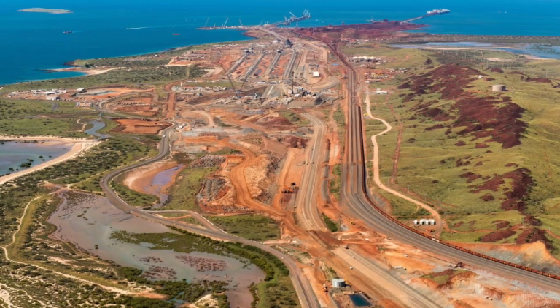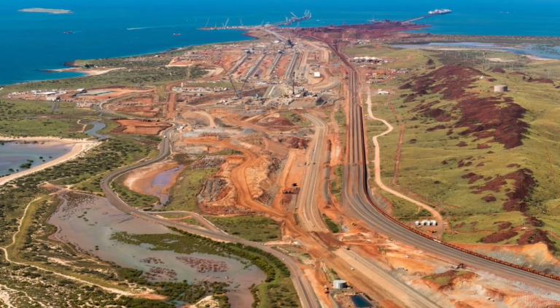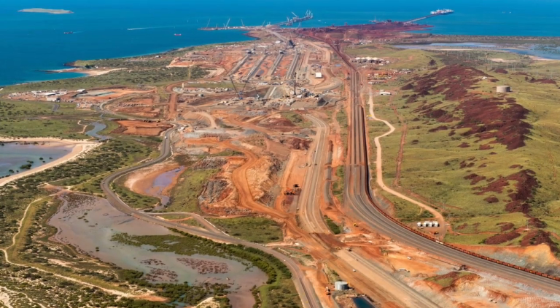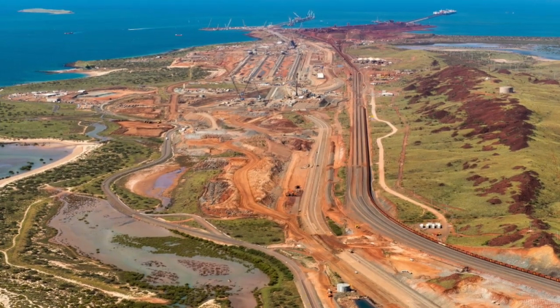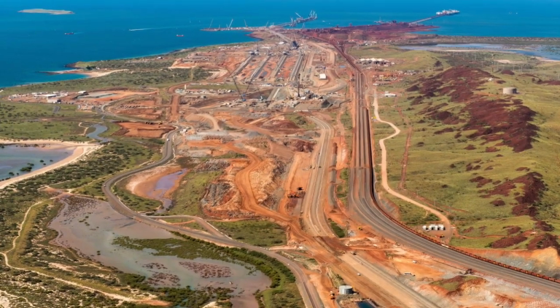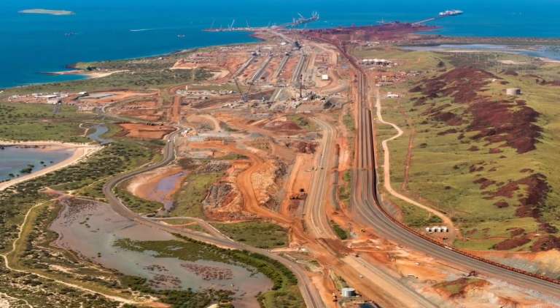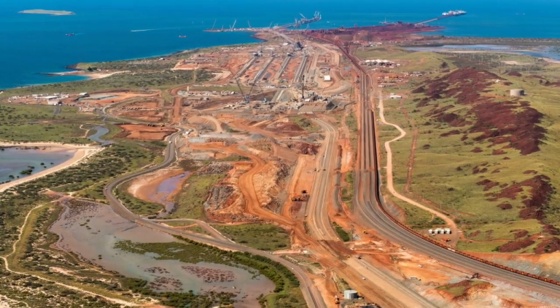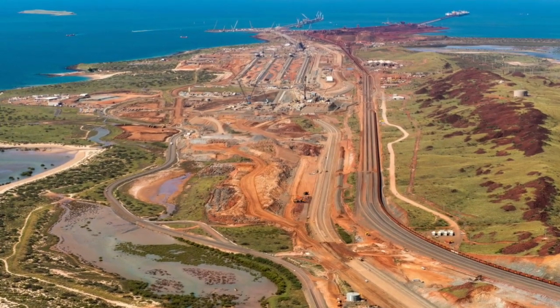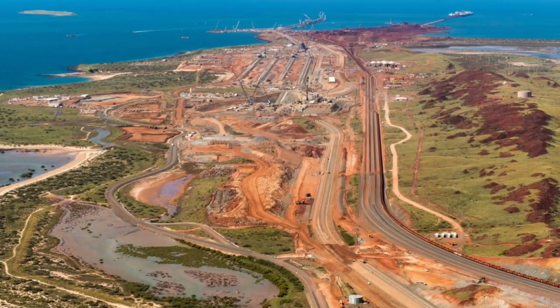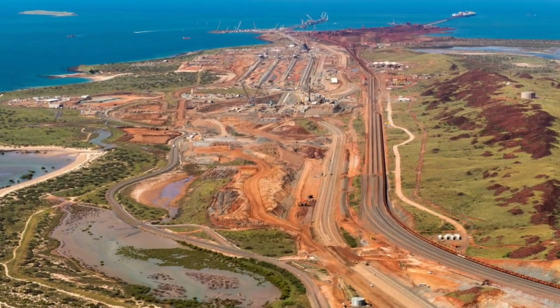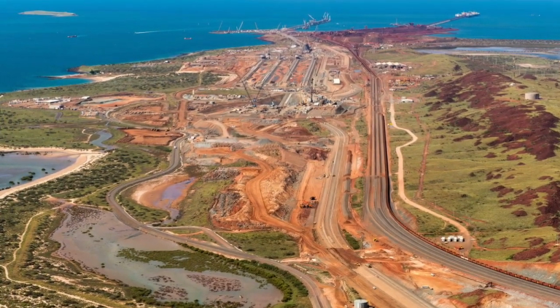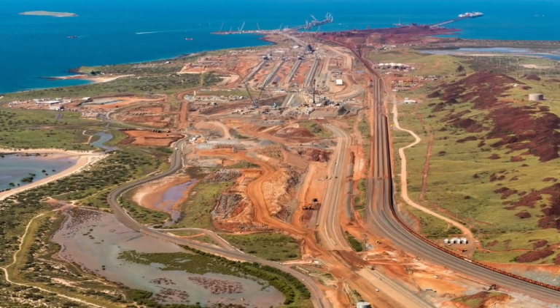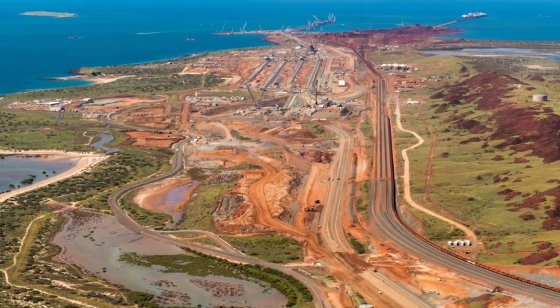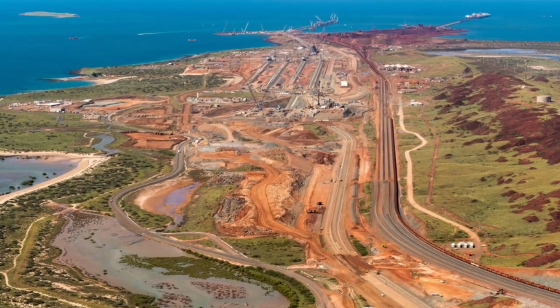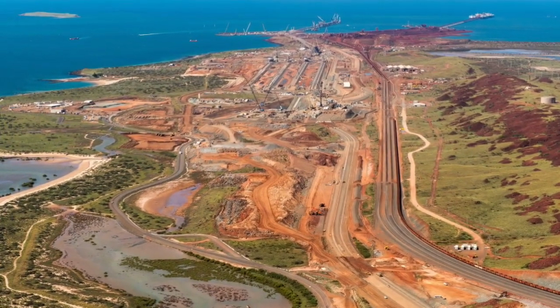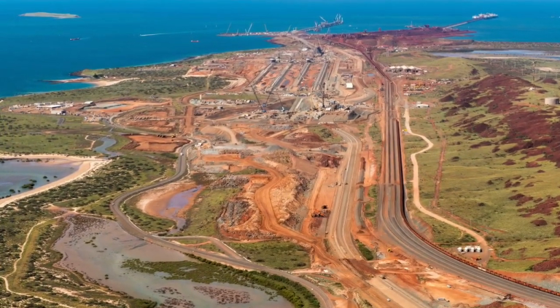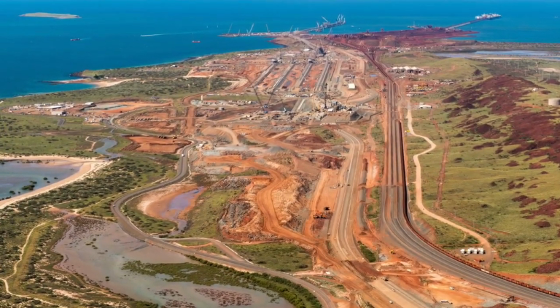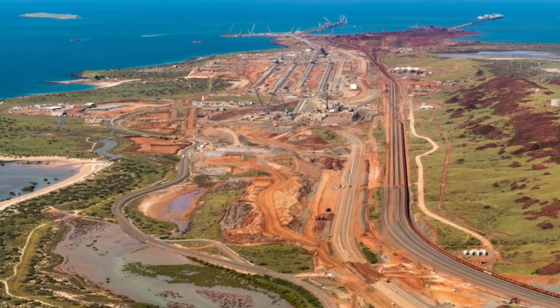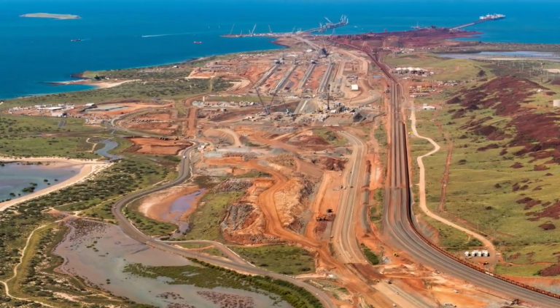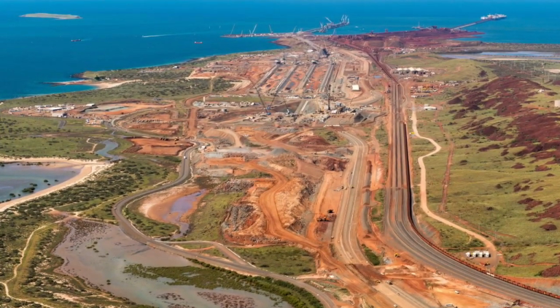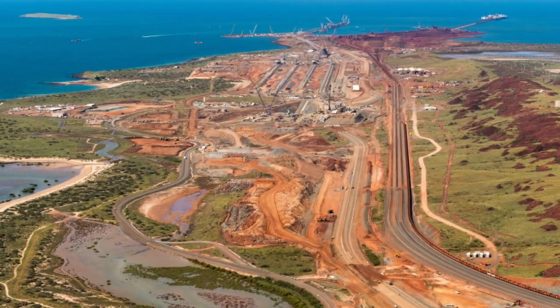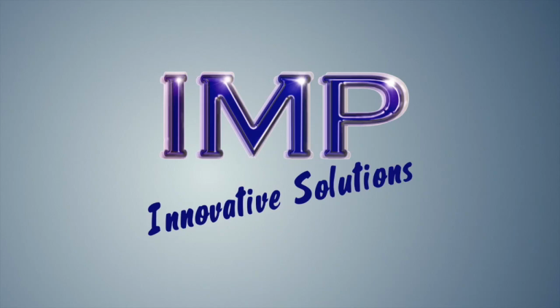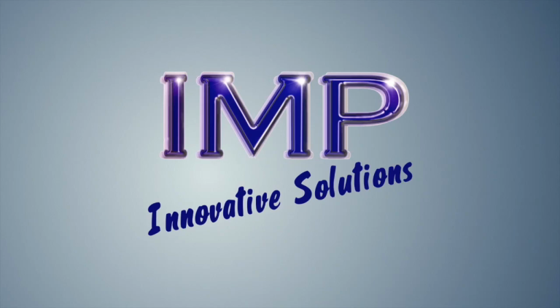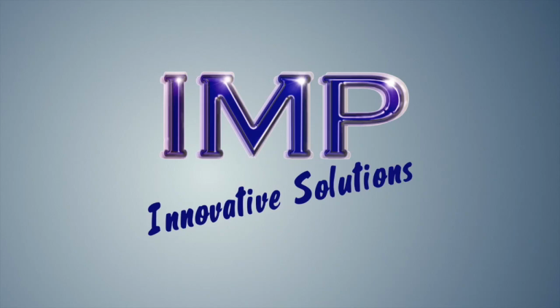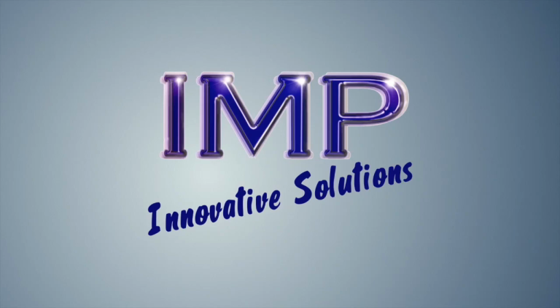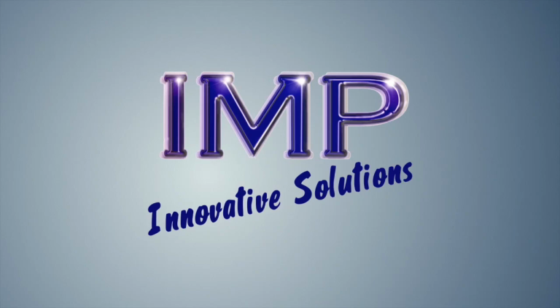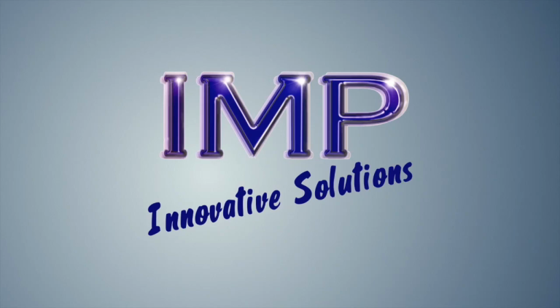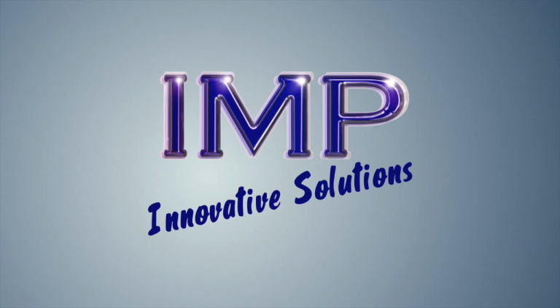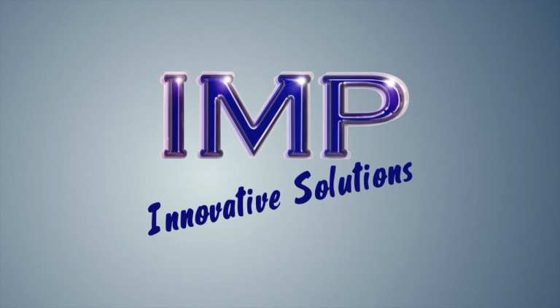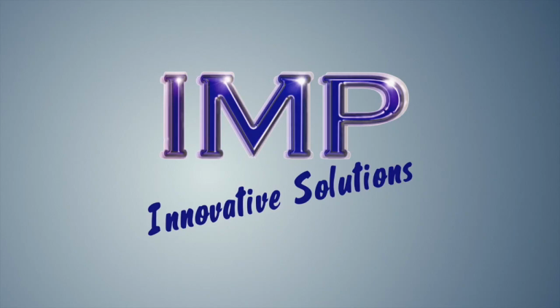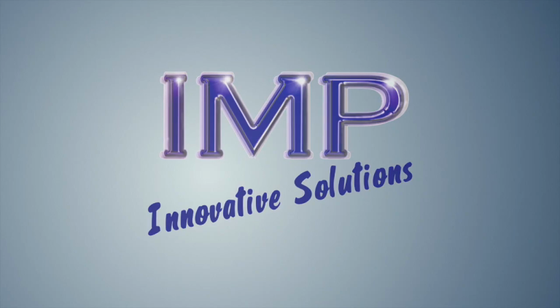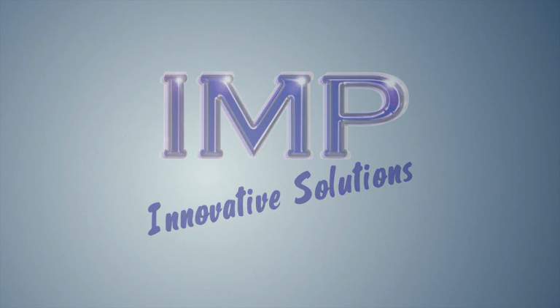If you'd like to work with us on your next automated enterprise, please get in touch with IMP today.